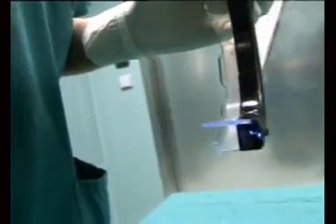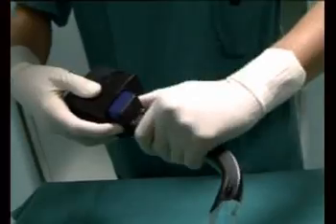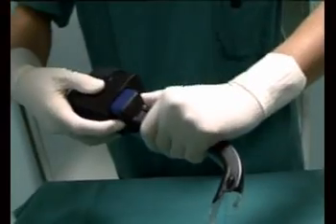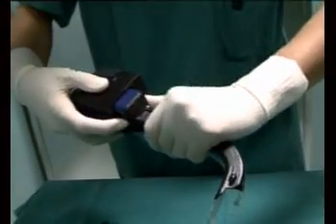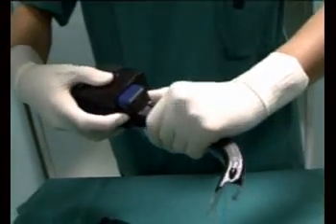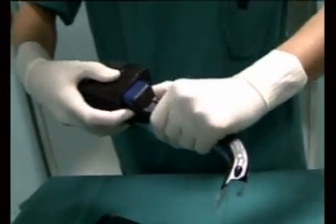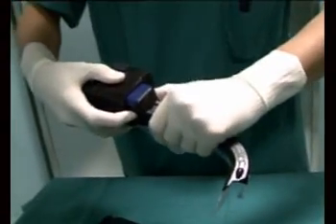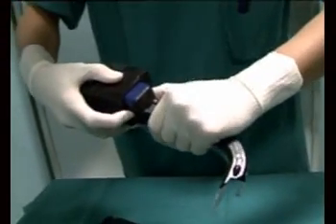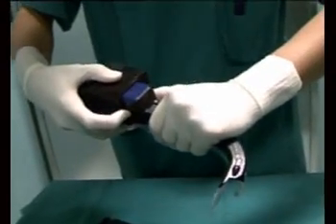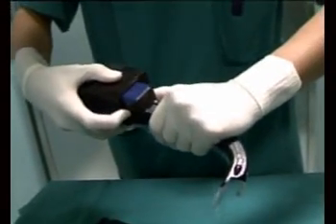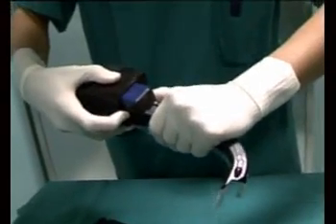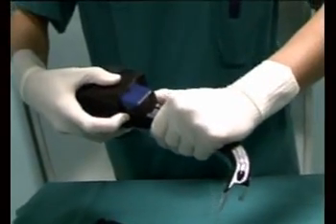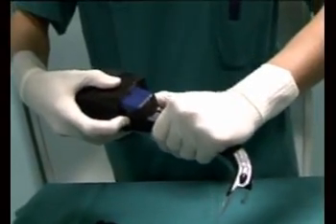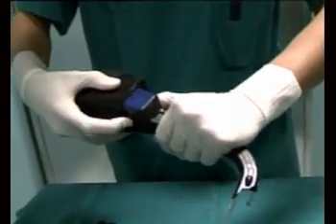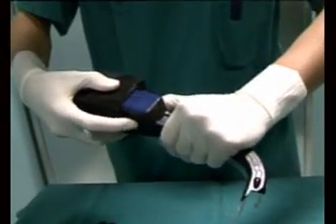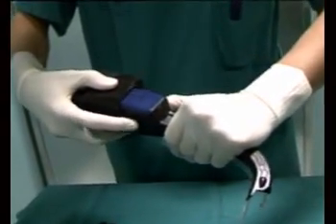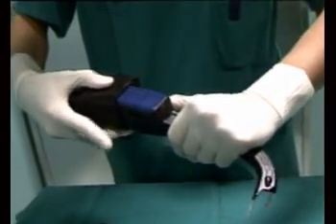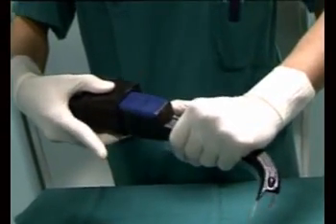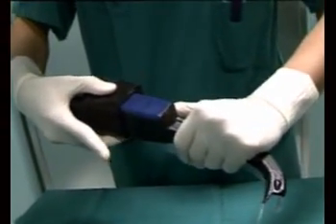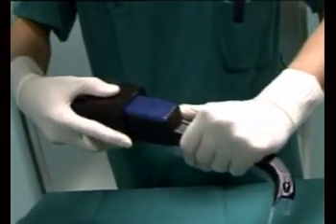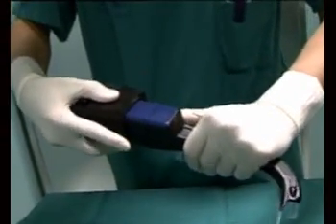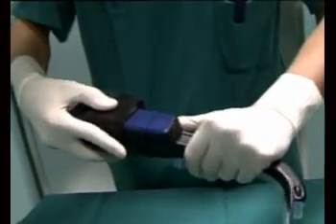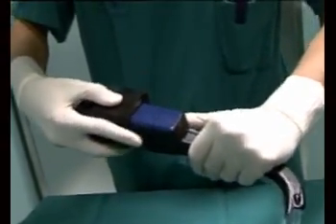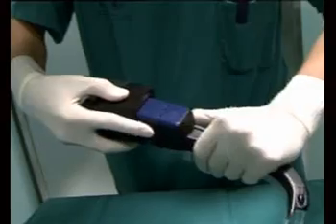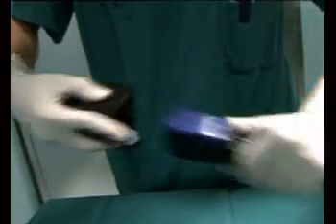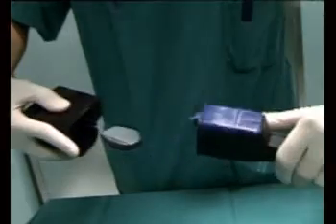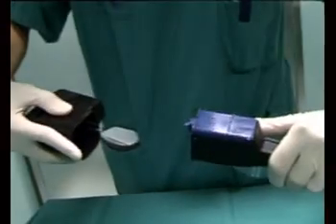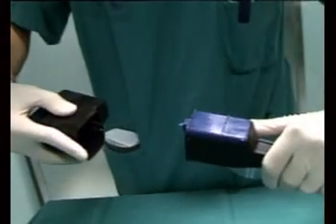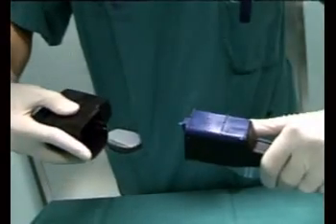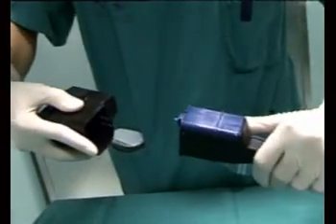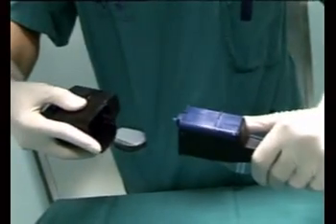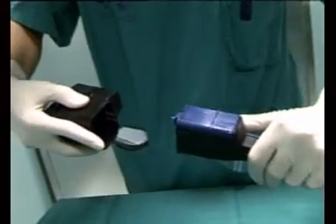Once intubated, remove the camera by lifting the clip and sliding off. Clean the camera after each use.